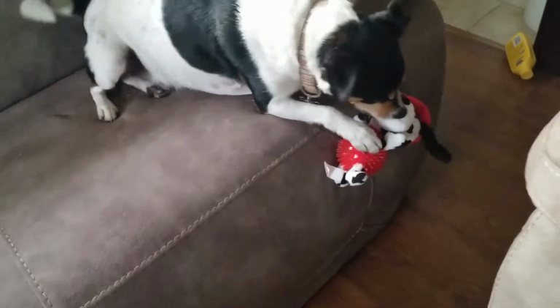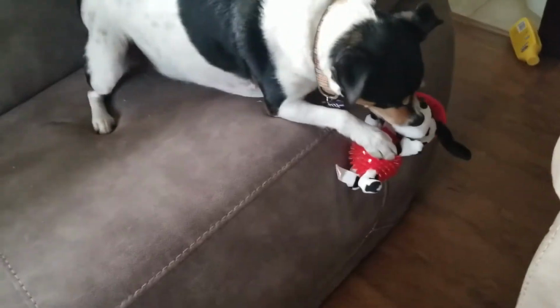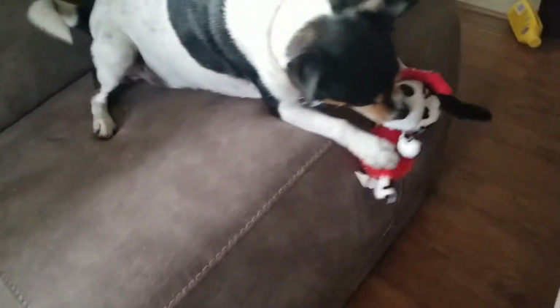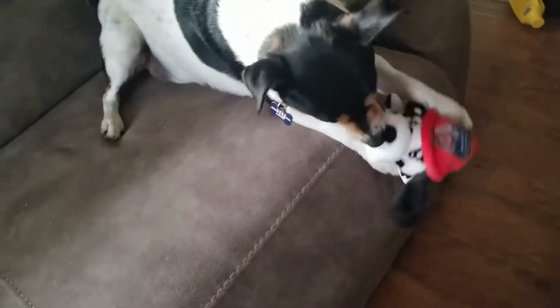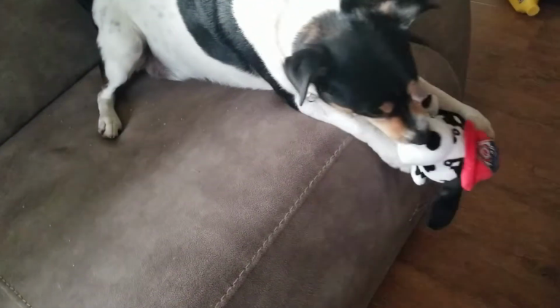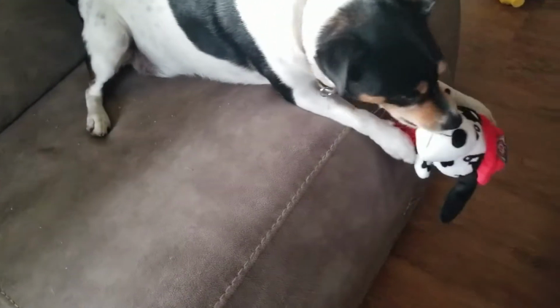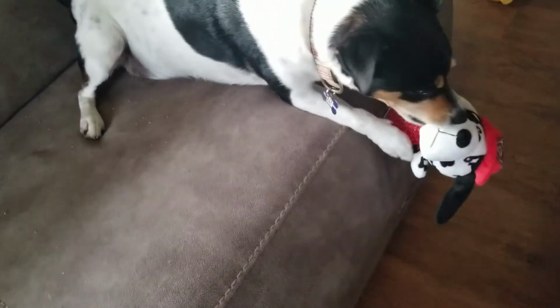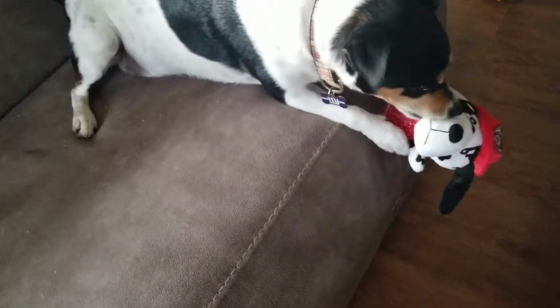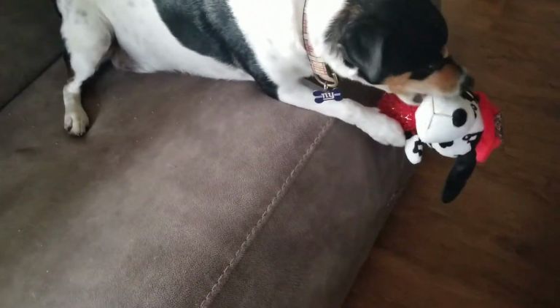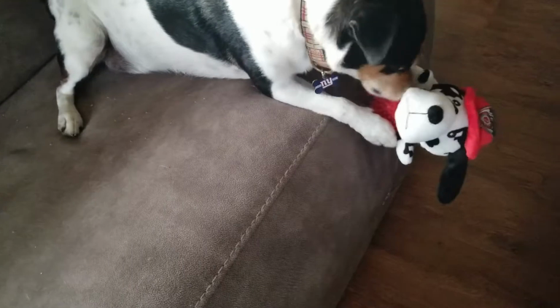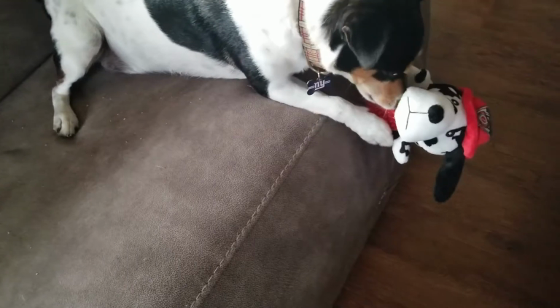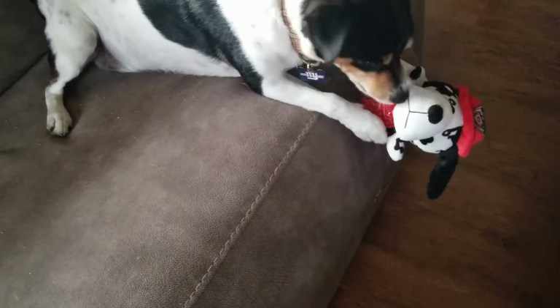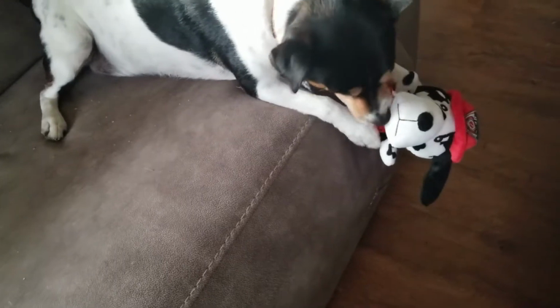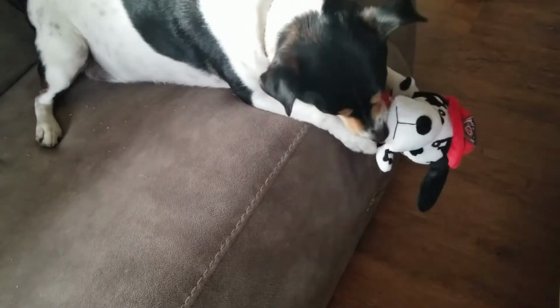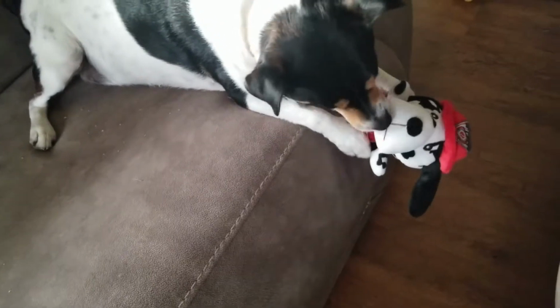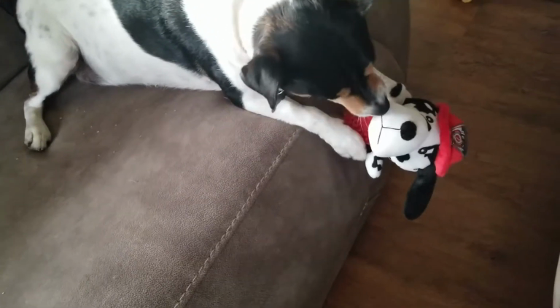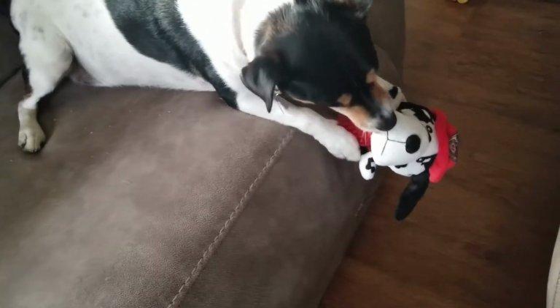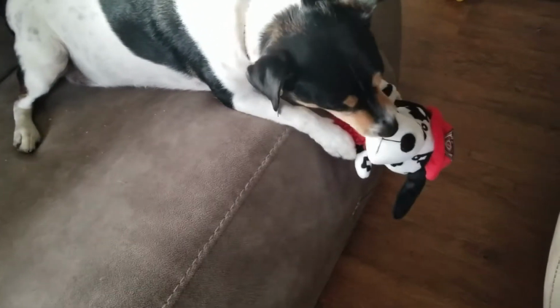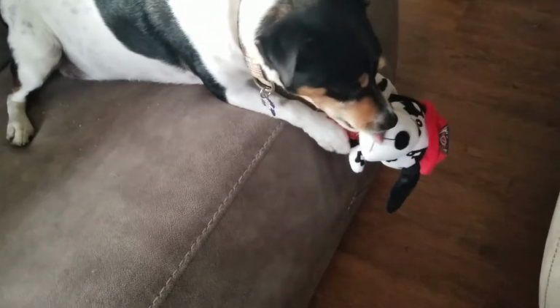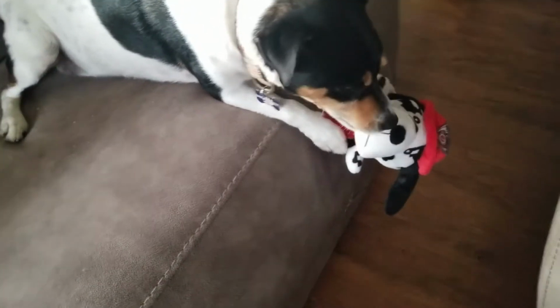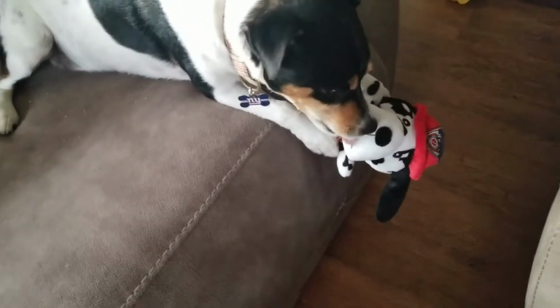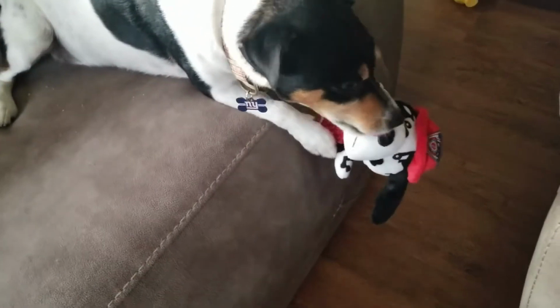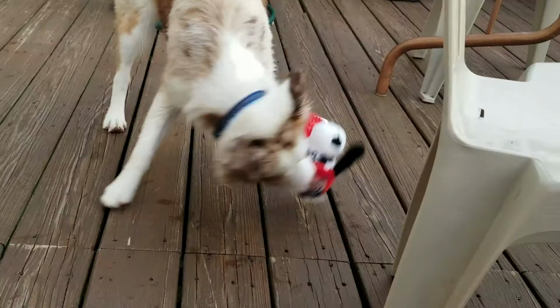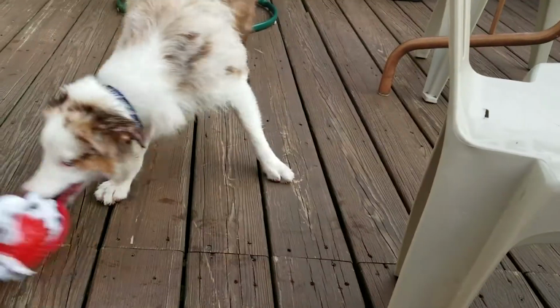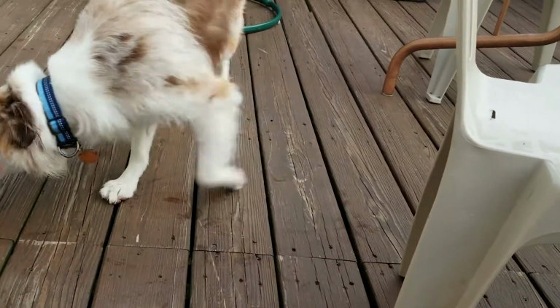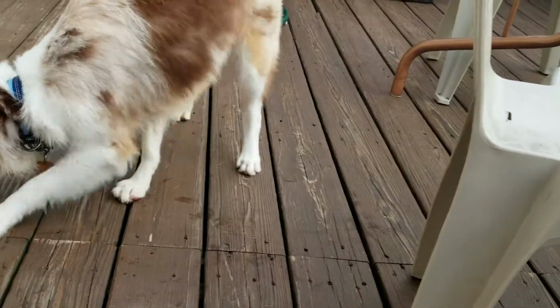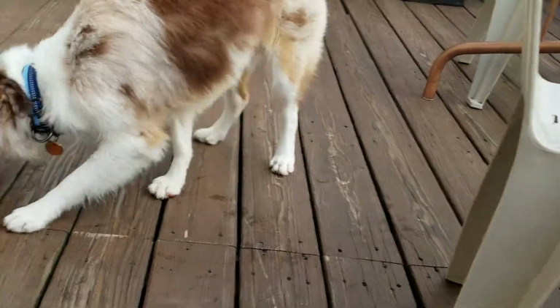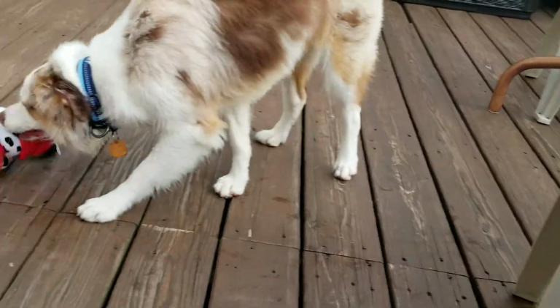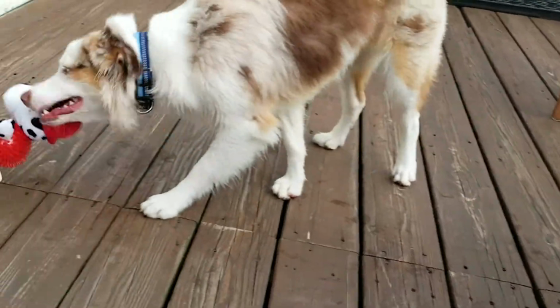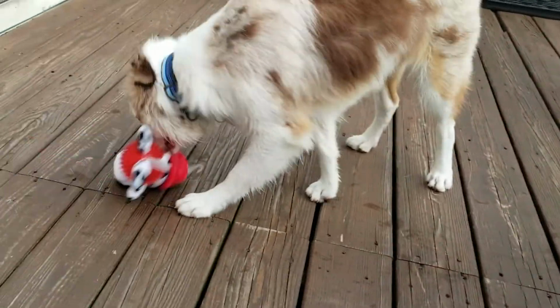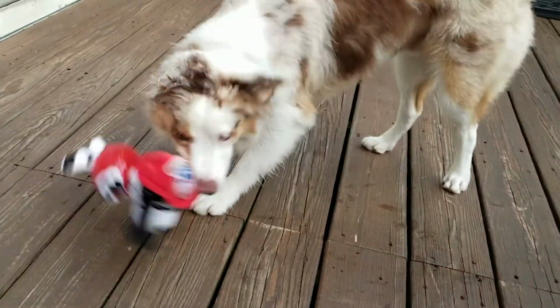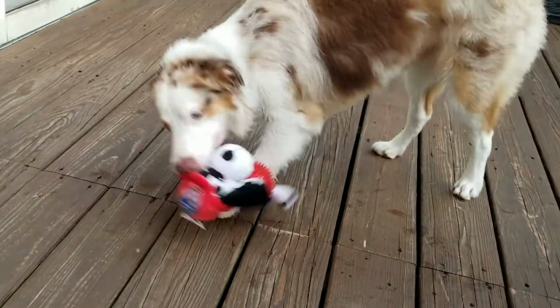We think these dog toys would be a fun addition in homes that have family members that serve as firefighters or police officers.